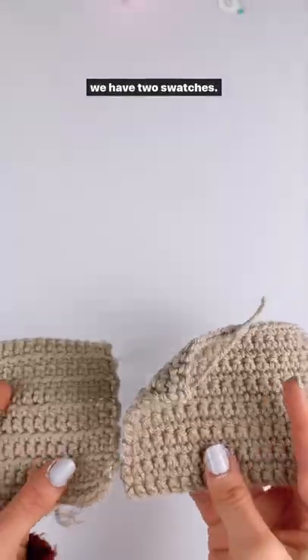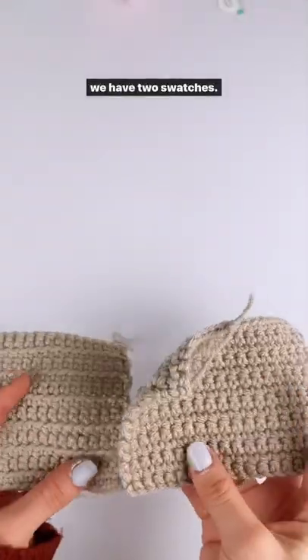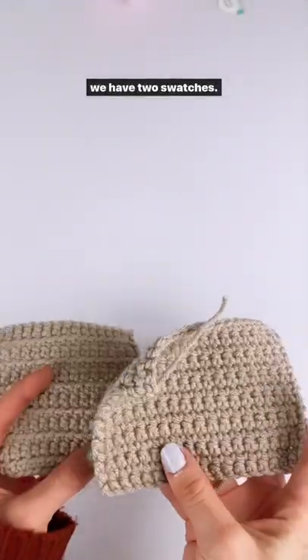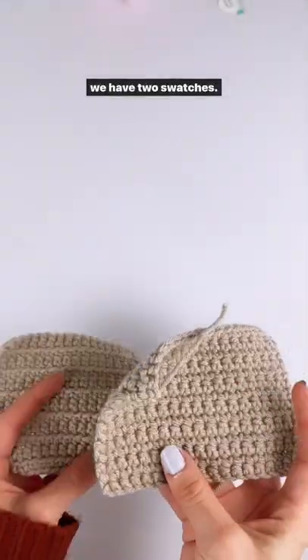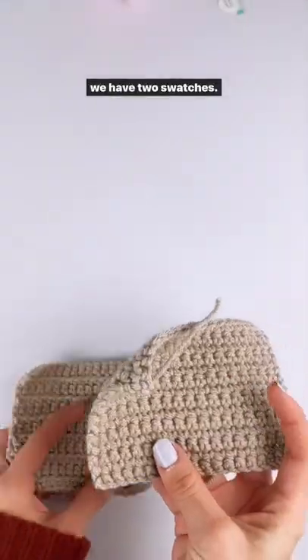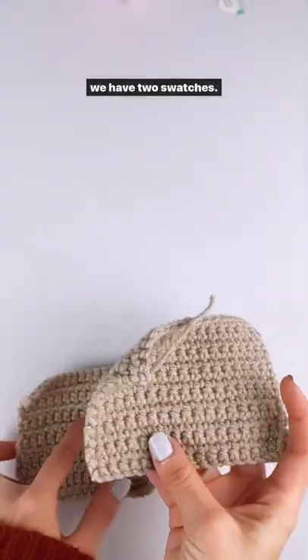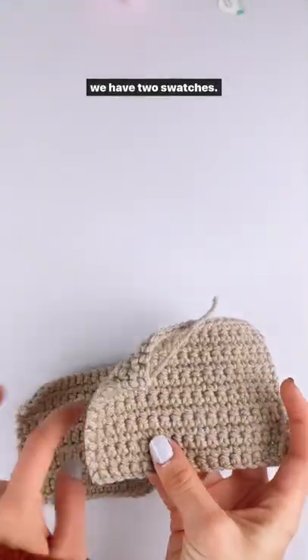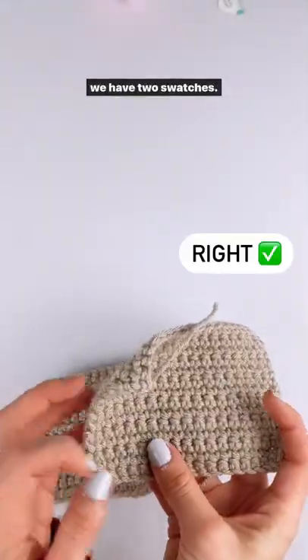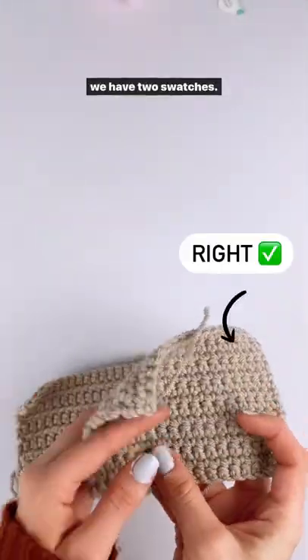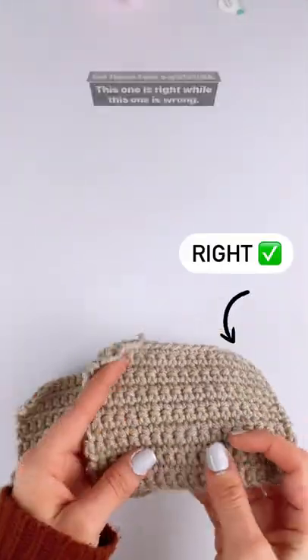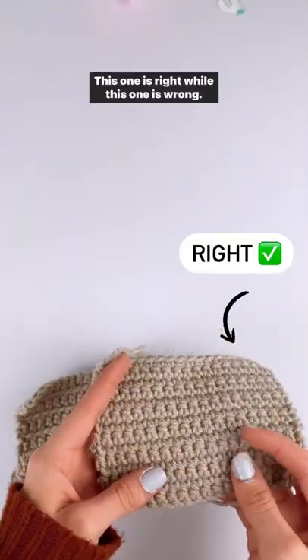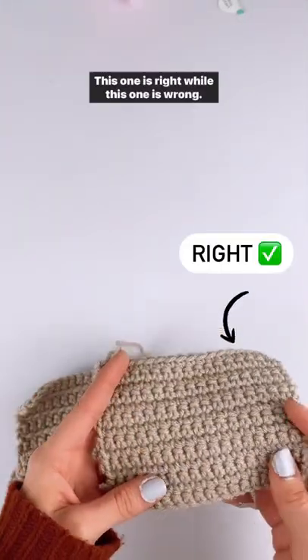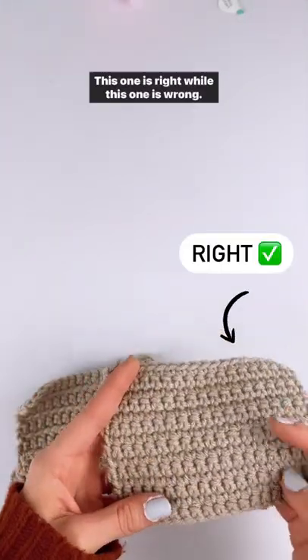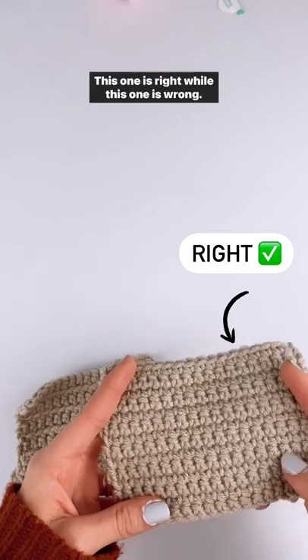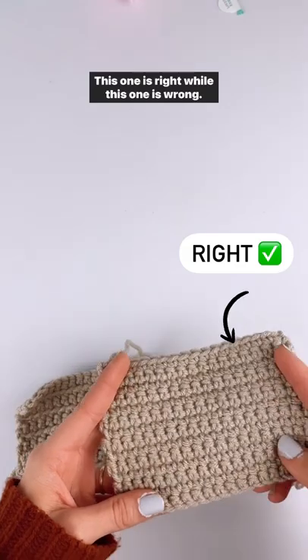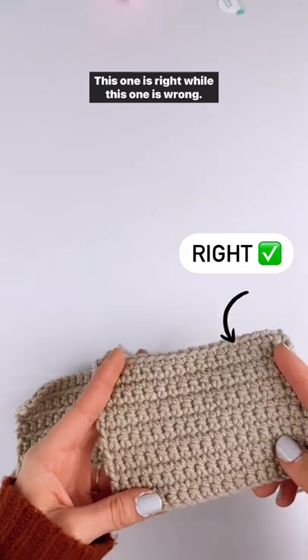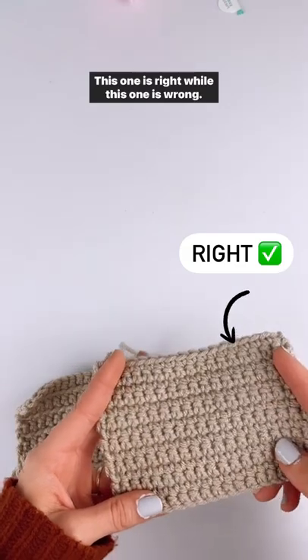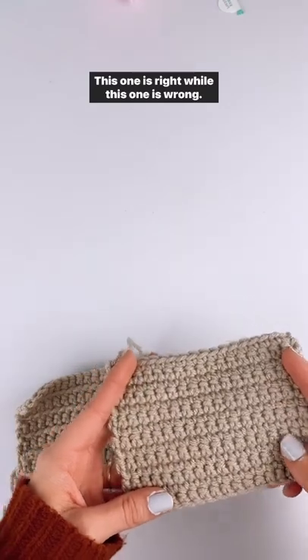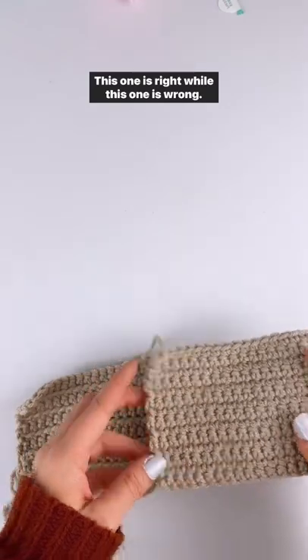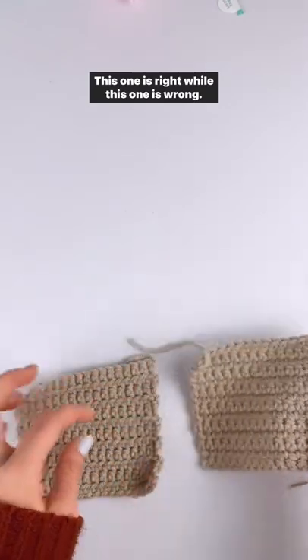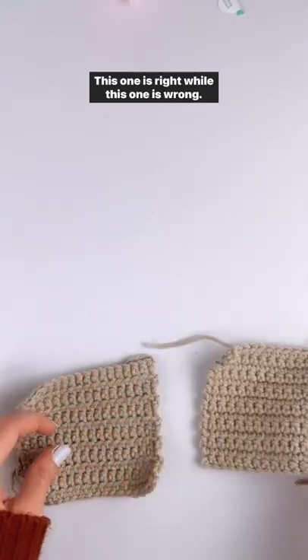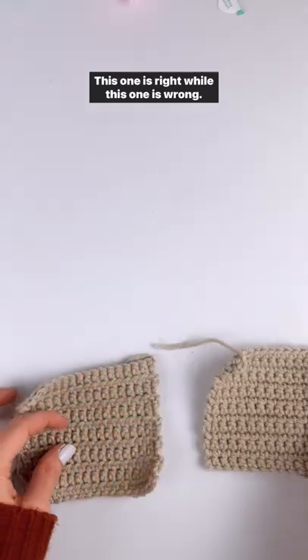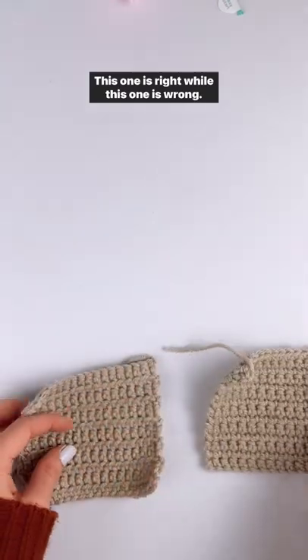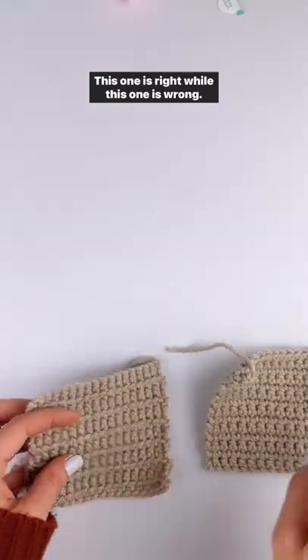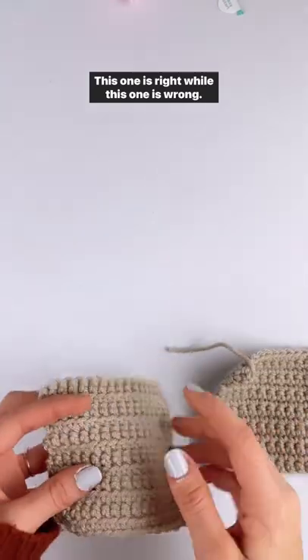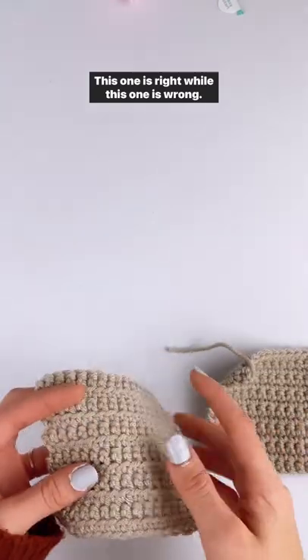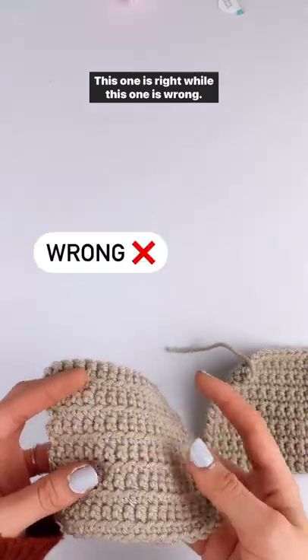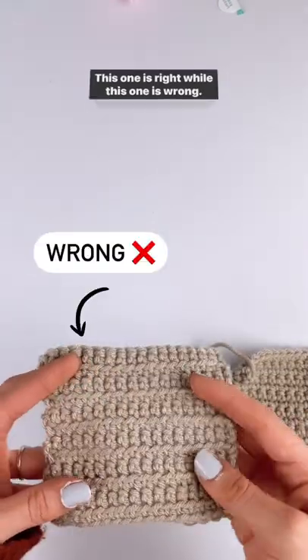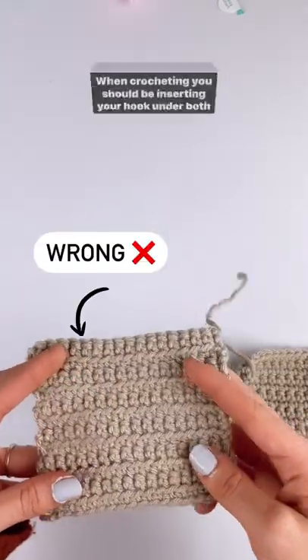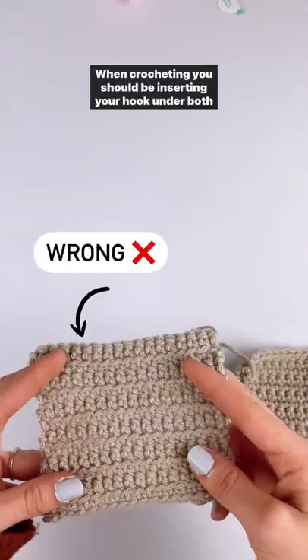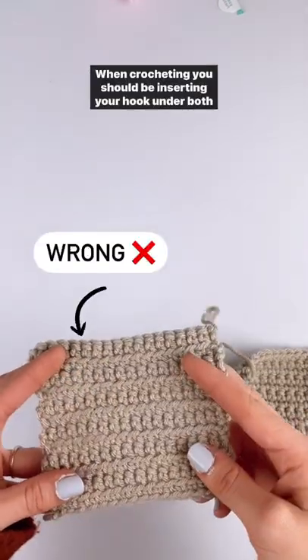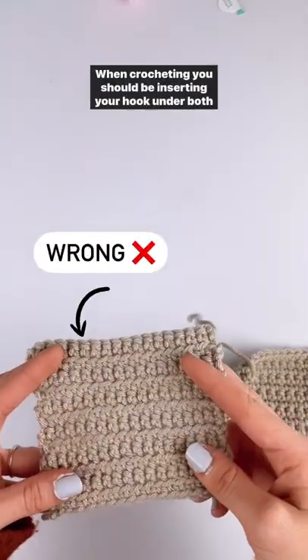Here we have two swatches. This one is right while this one is wrong.